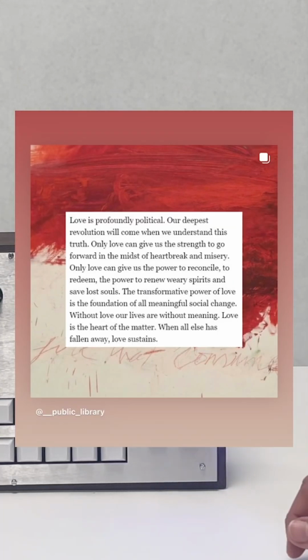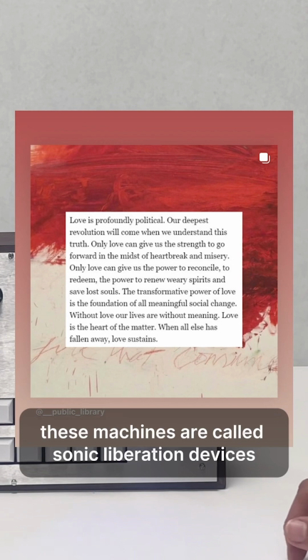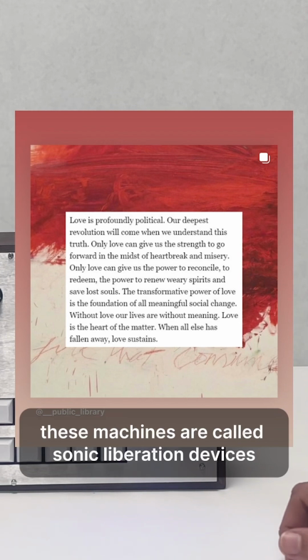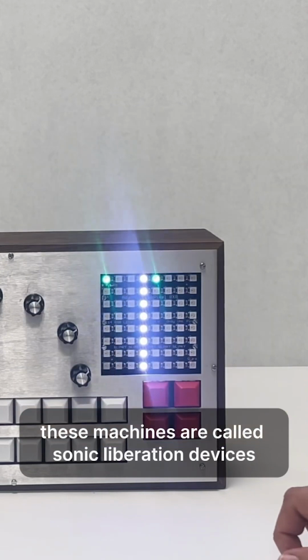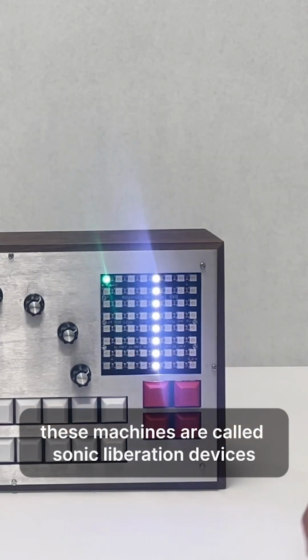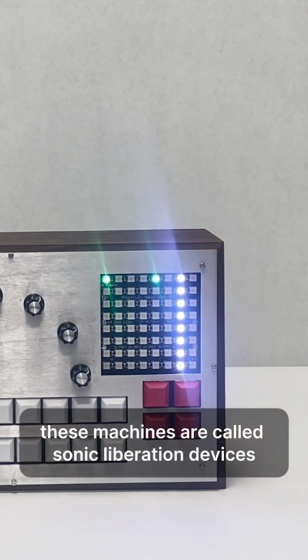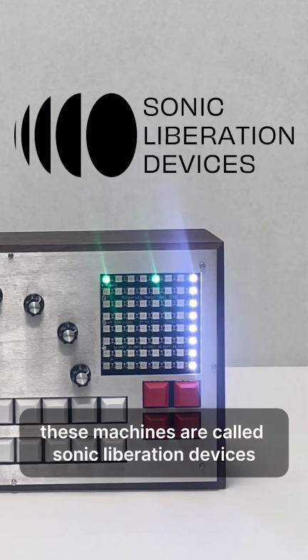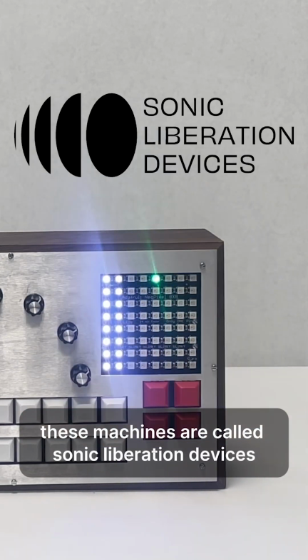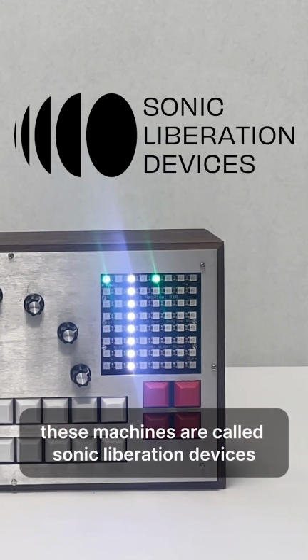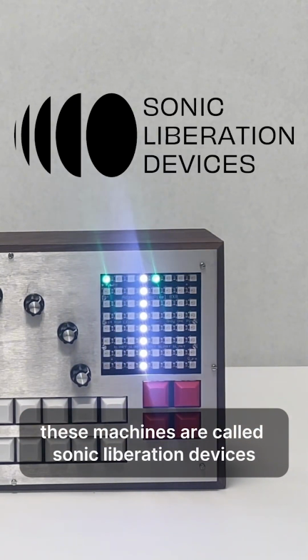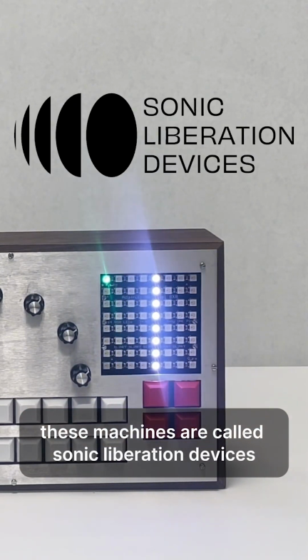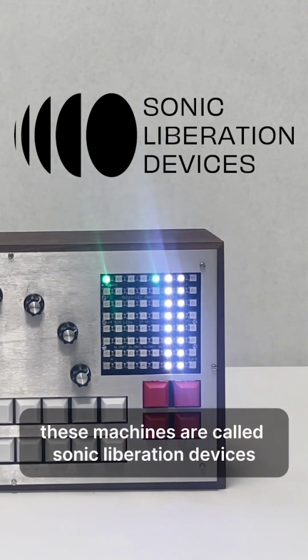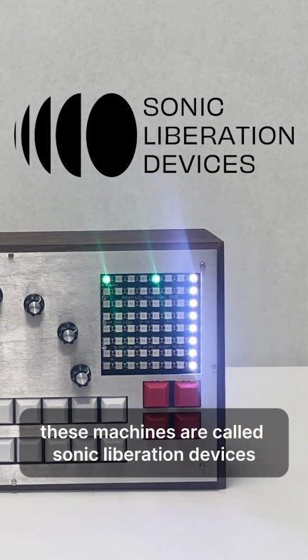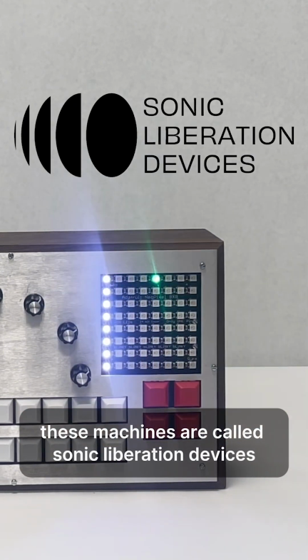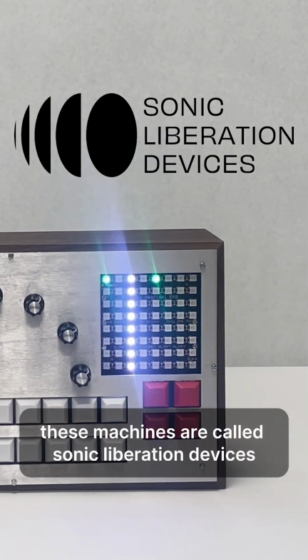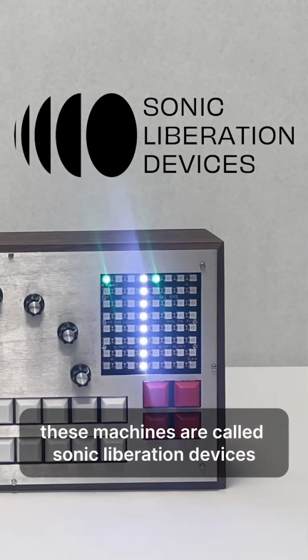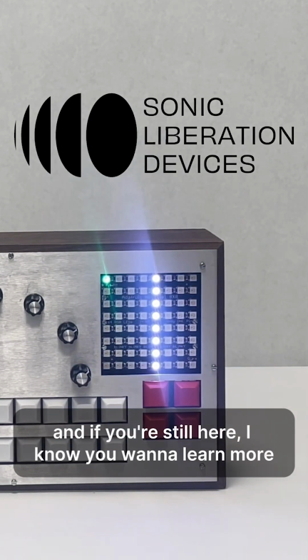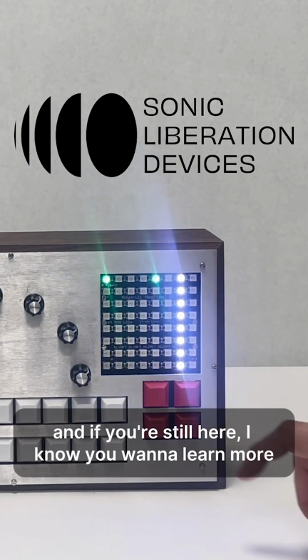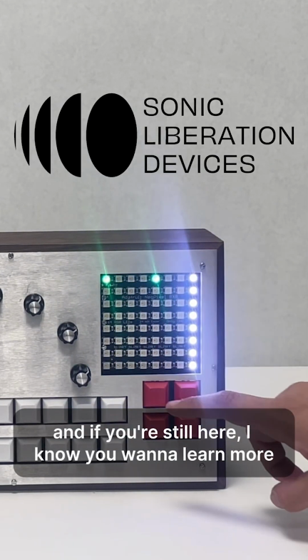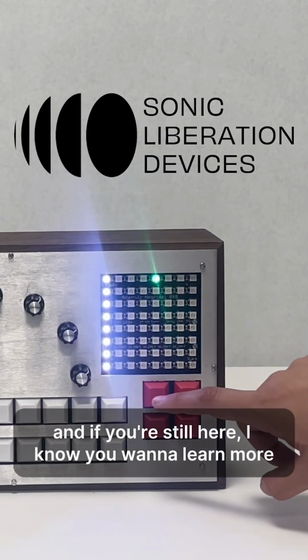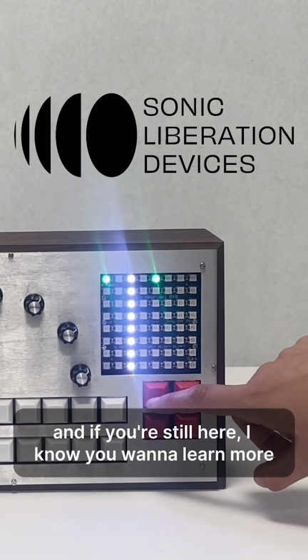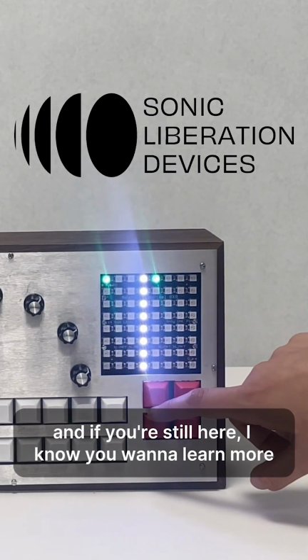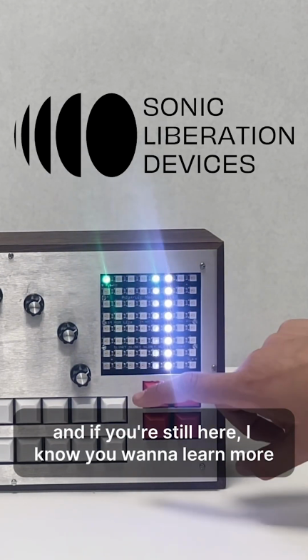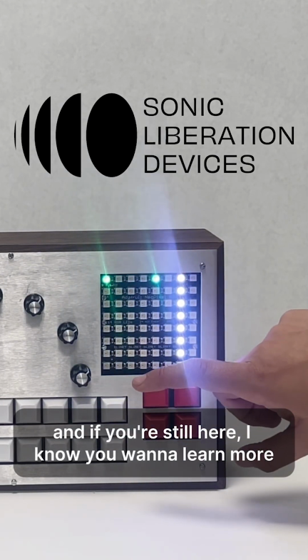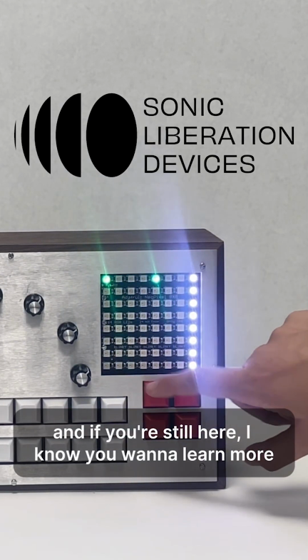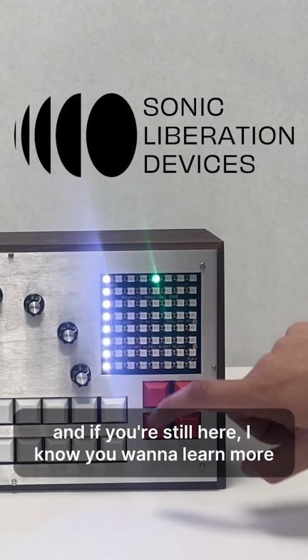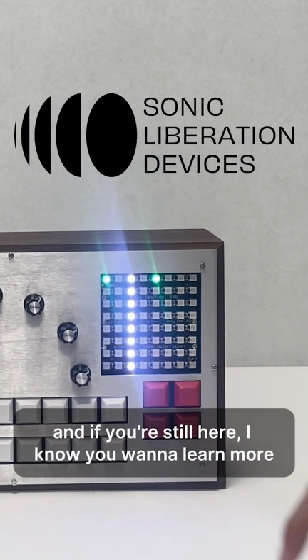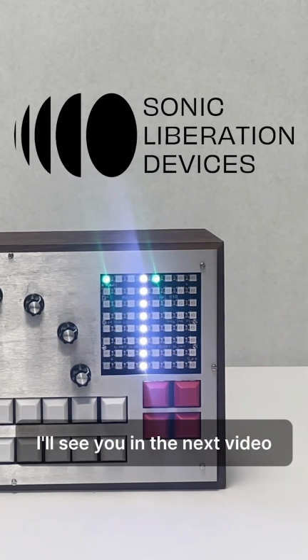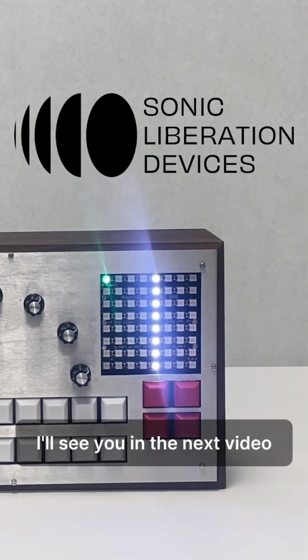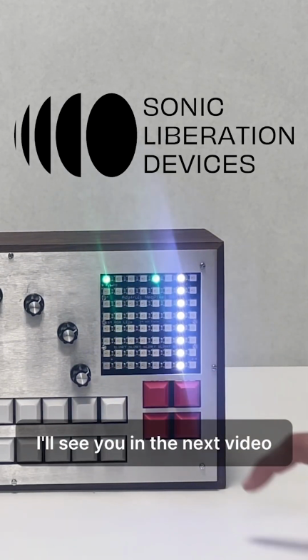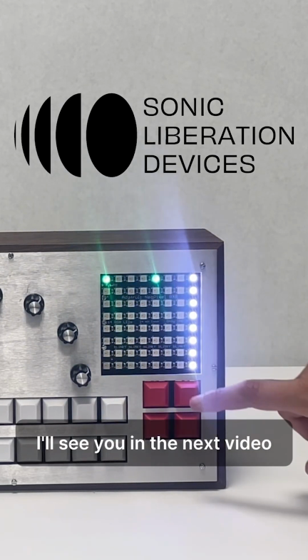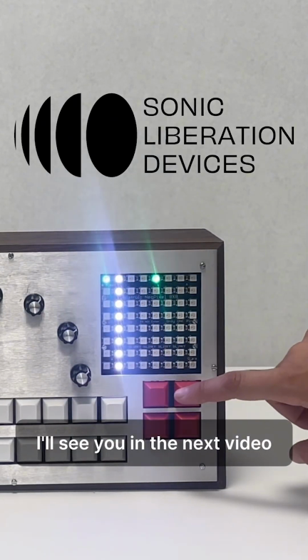These machines are called sonic liberation devices. And if you're still here, I know you want to learn more. I'll see you in the next video.